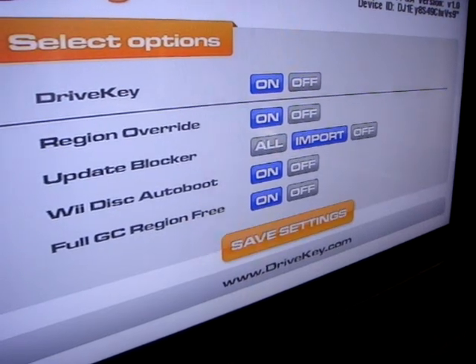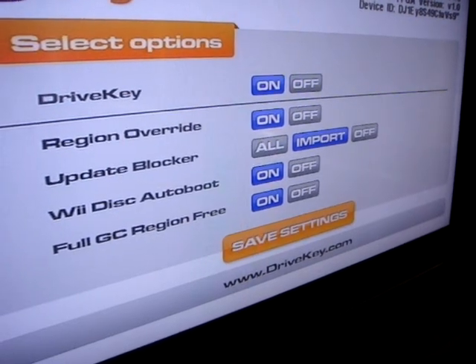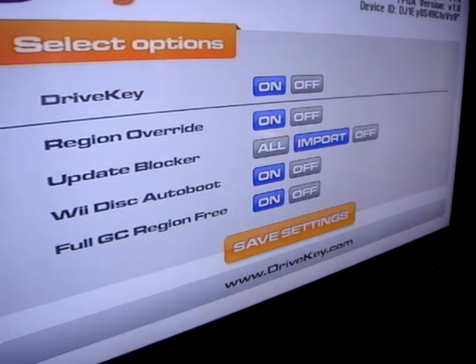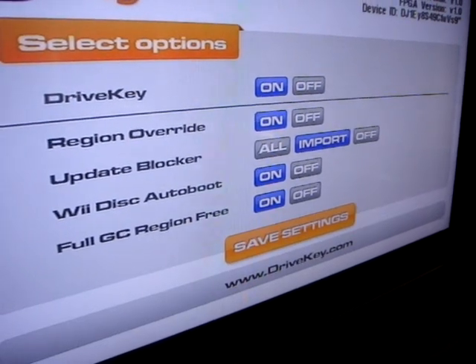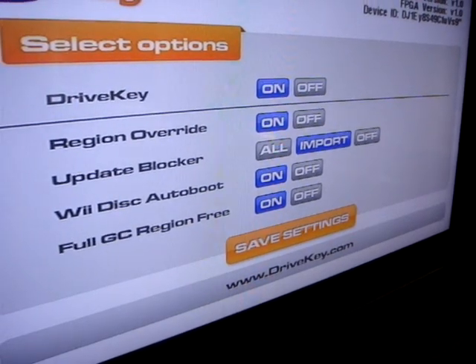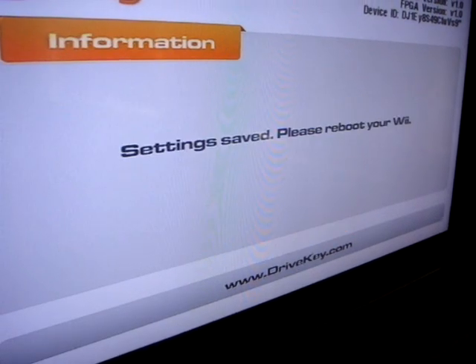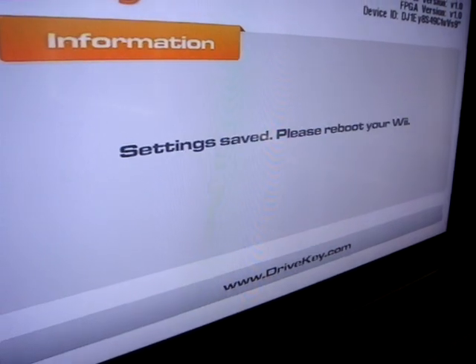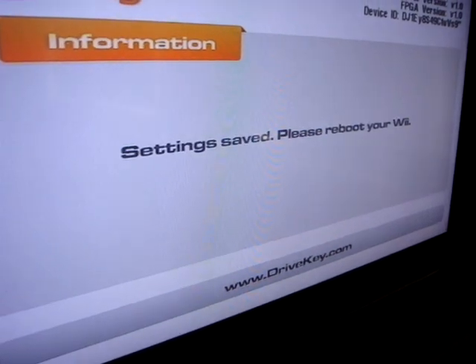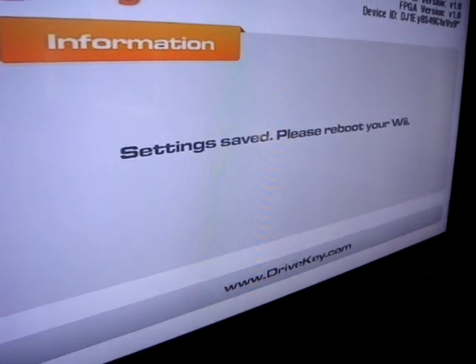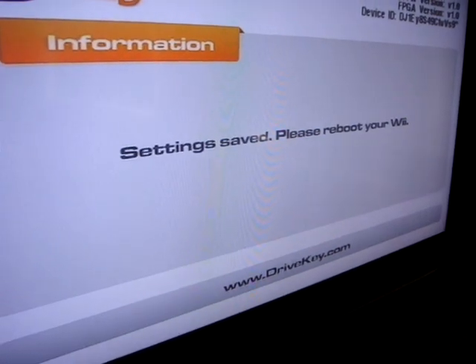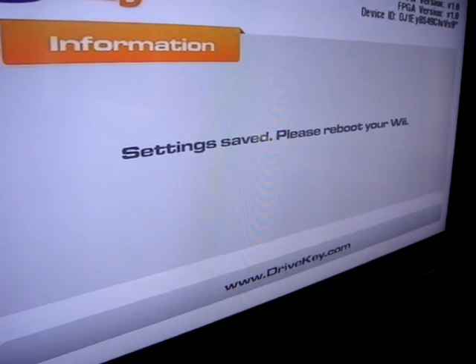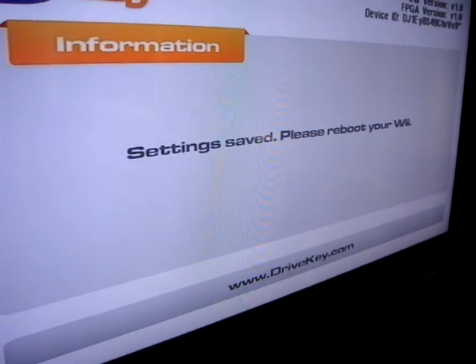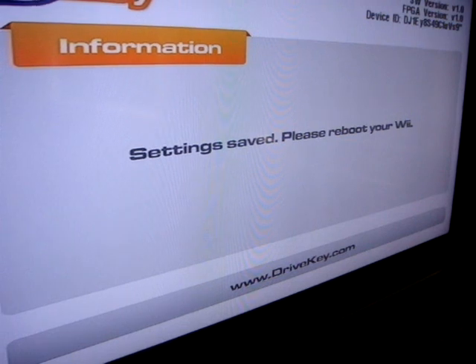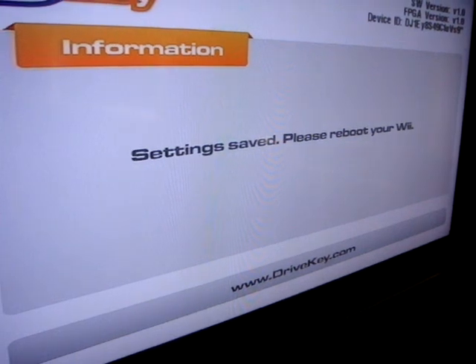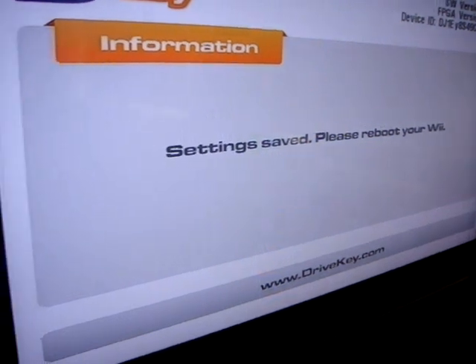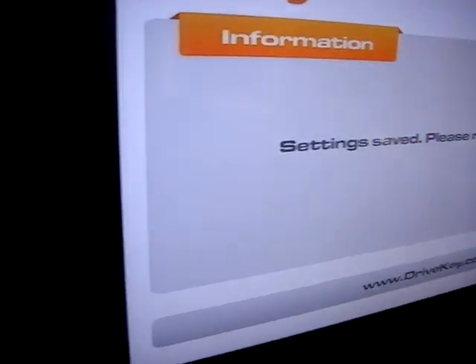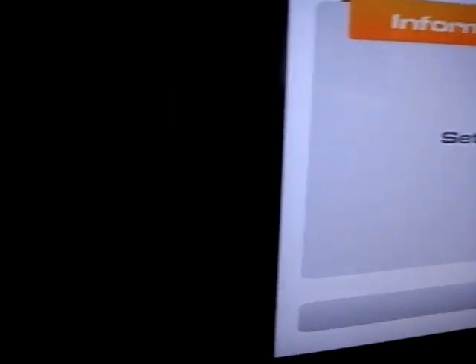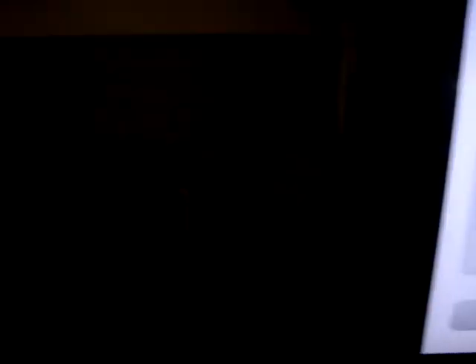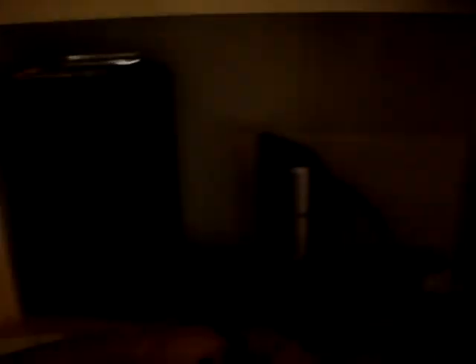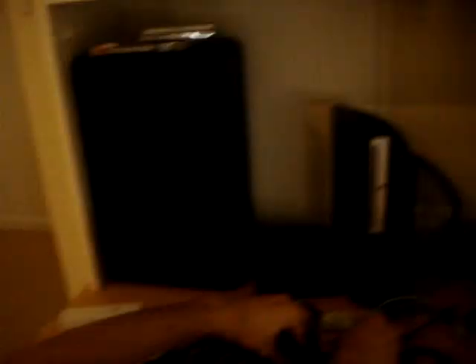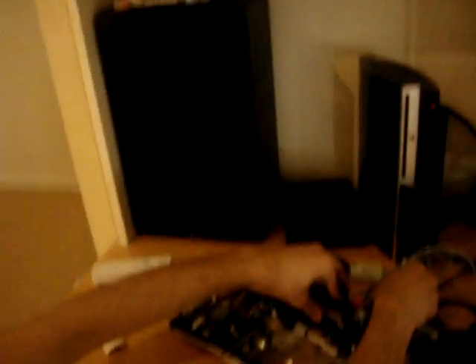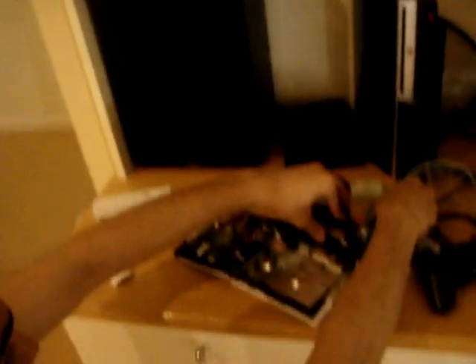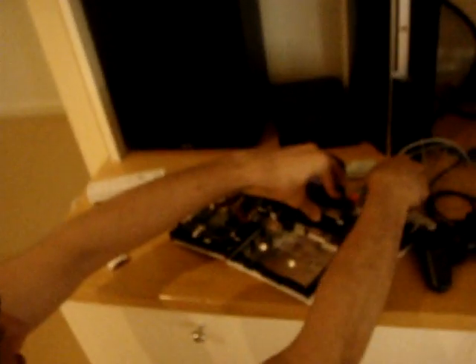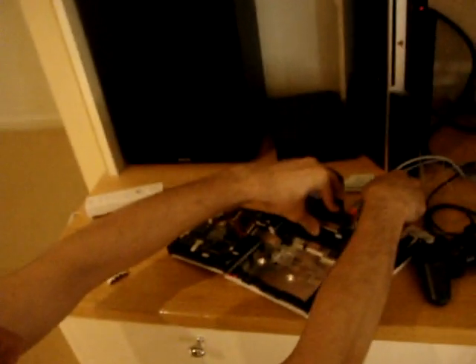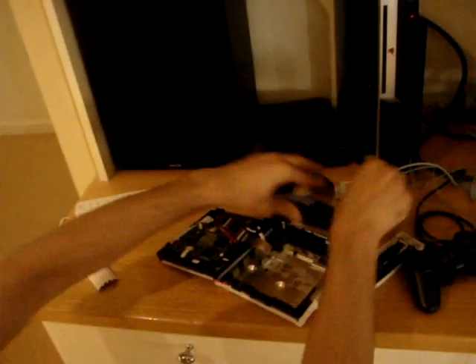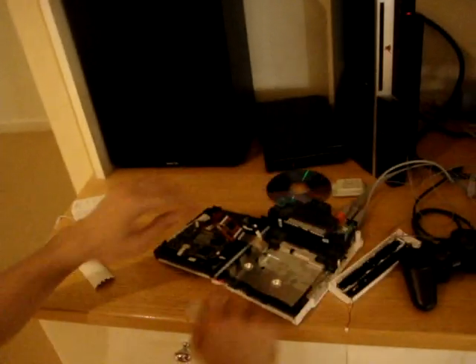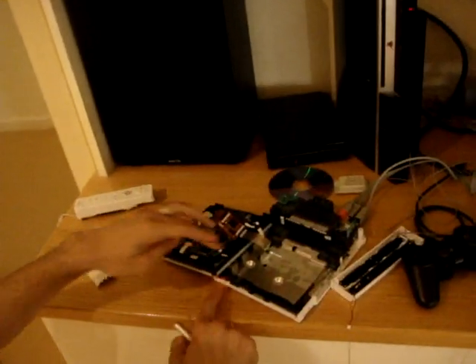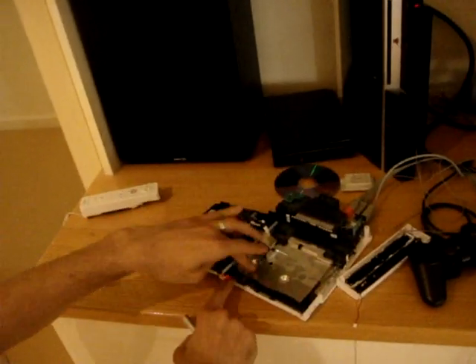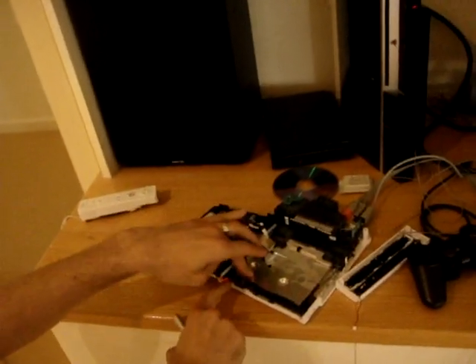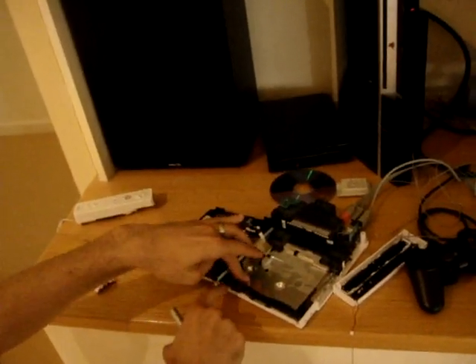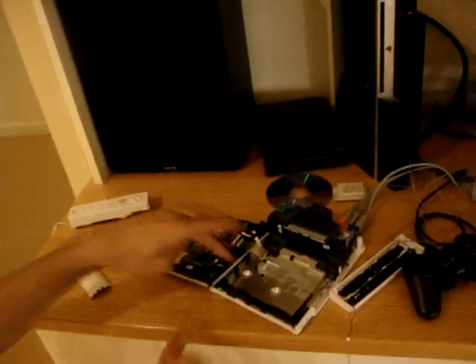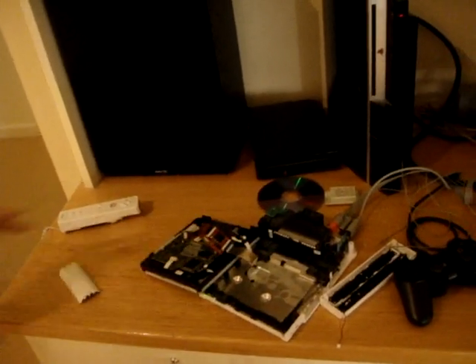Now I'll just go to save settings. It says please reboot your Wii. So I'm just going to turn the power off and back on.